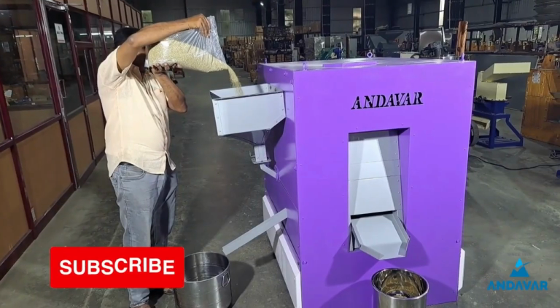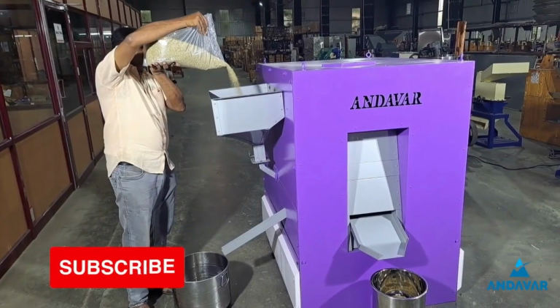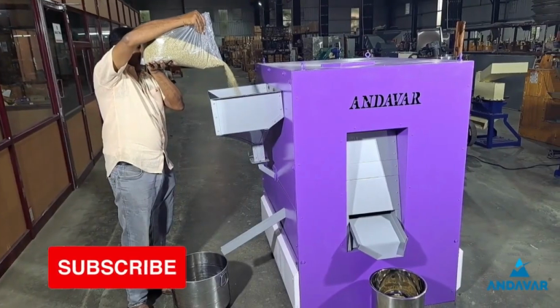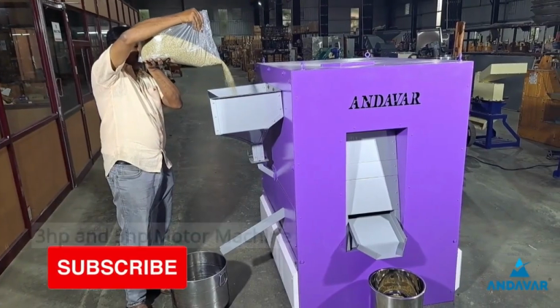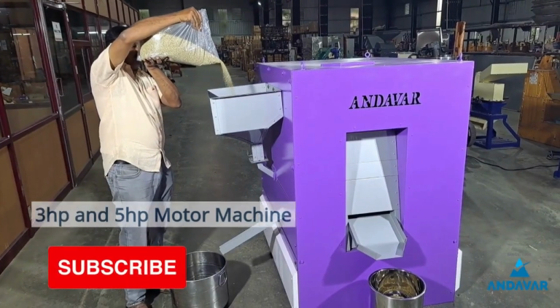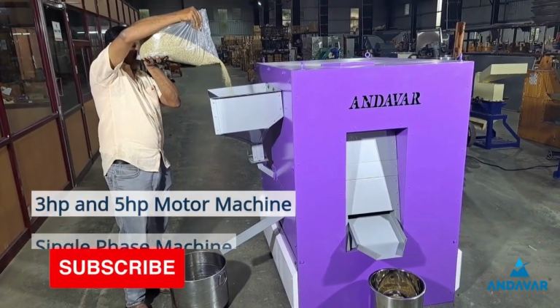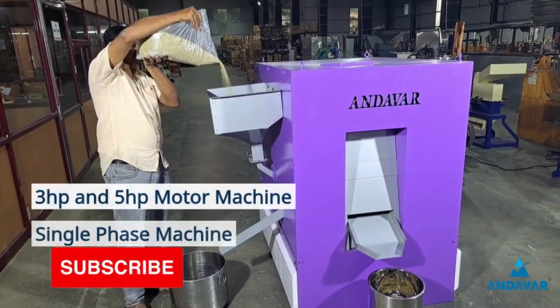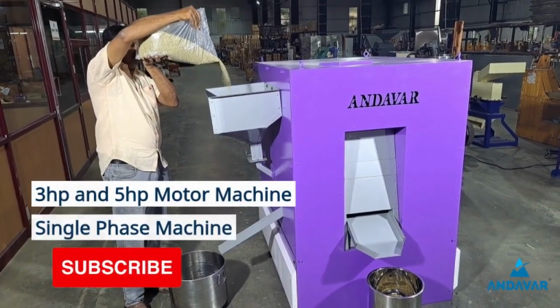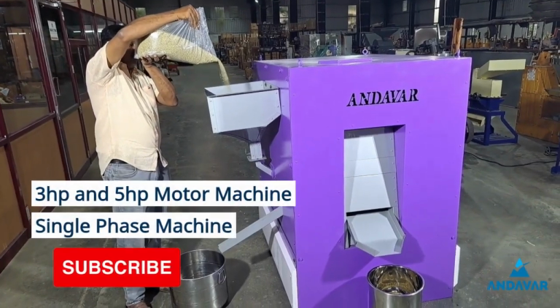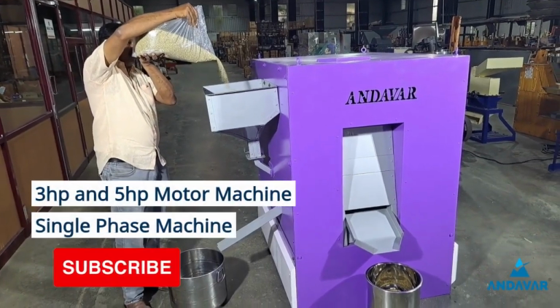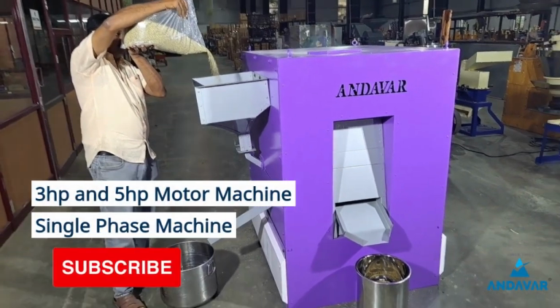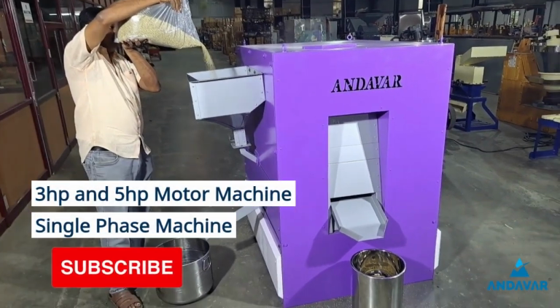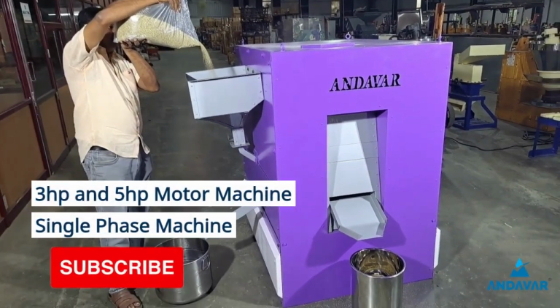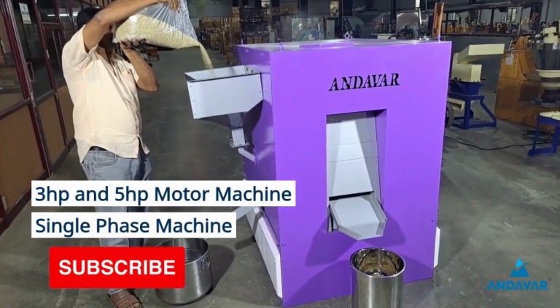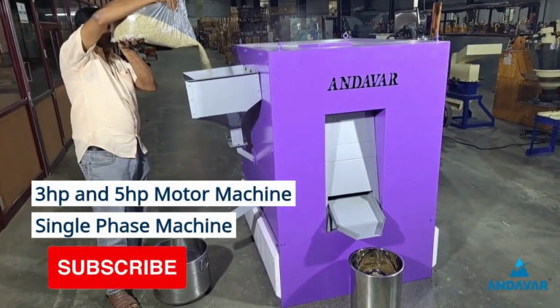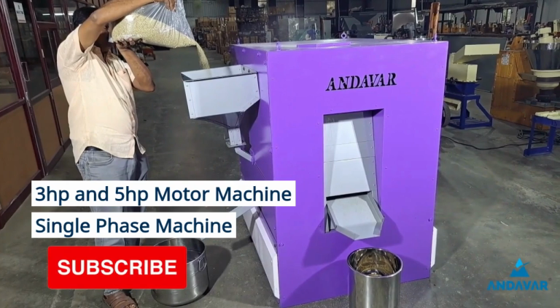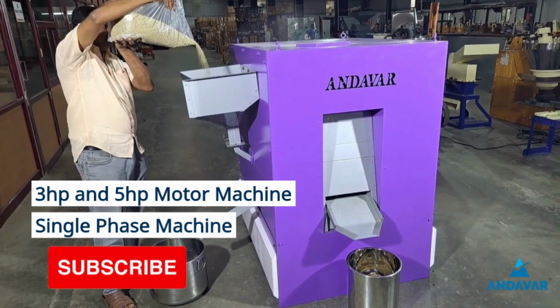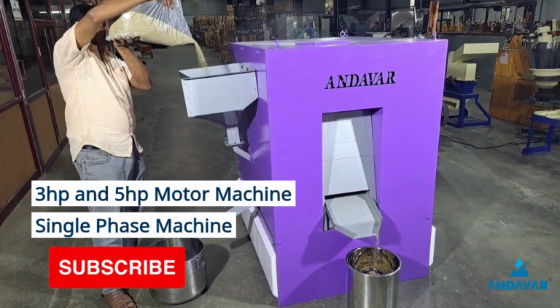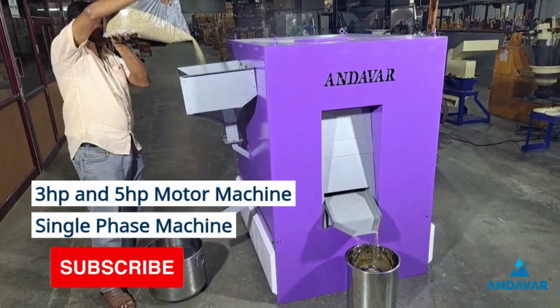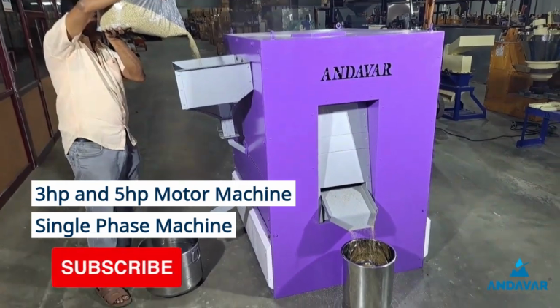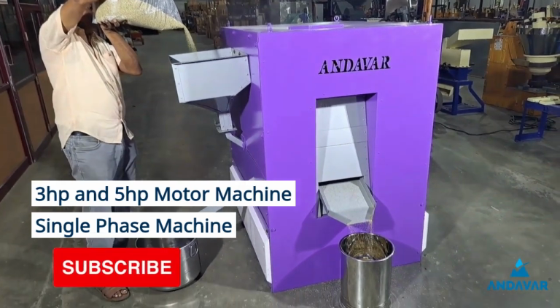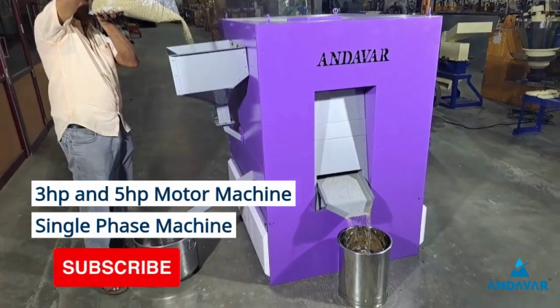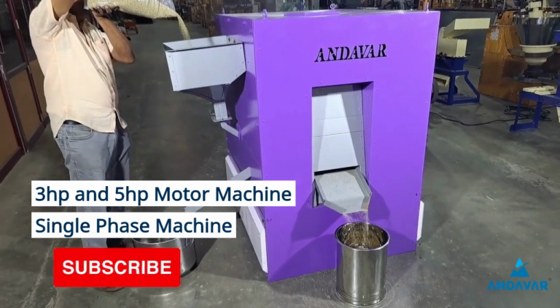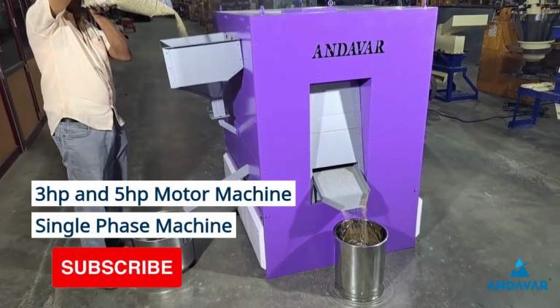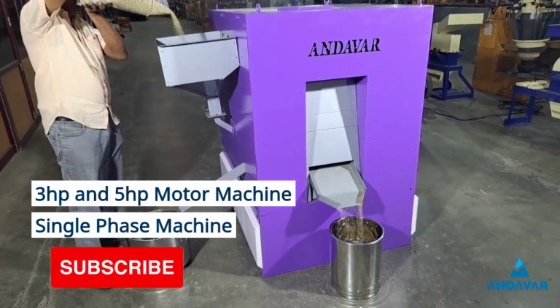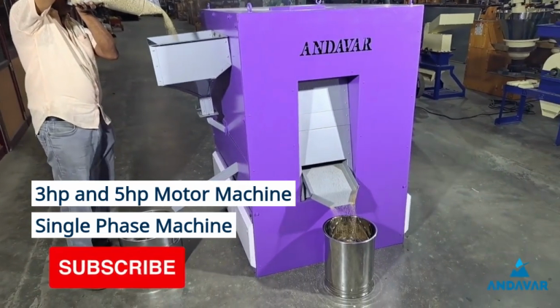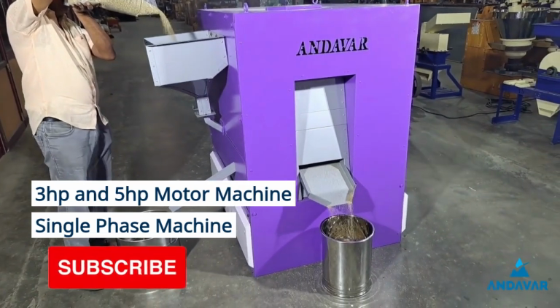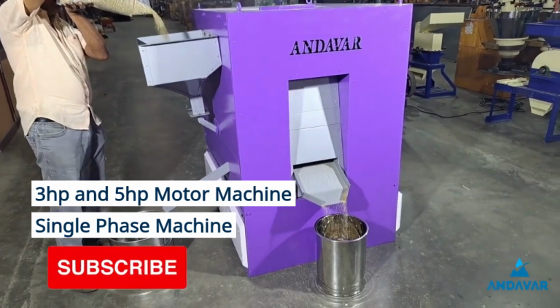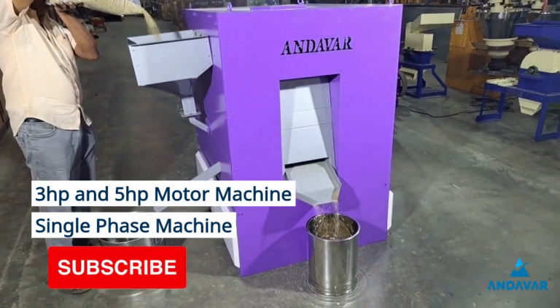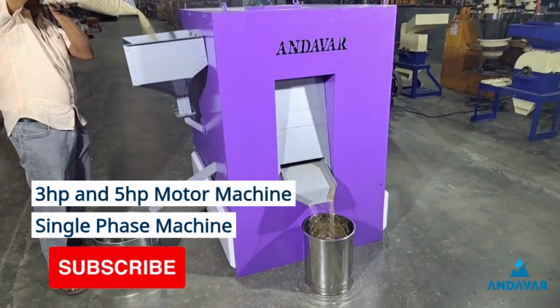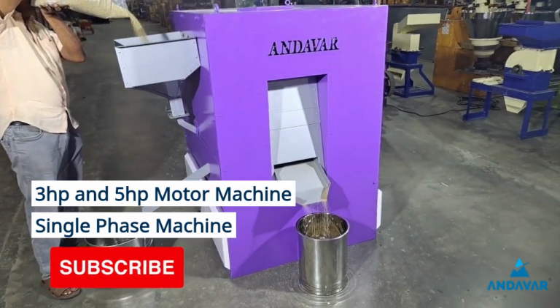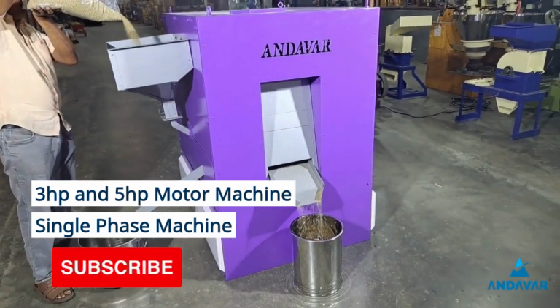If you have 3HP or 1GHP, you can run it in a single phase machine.